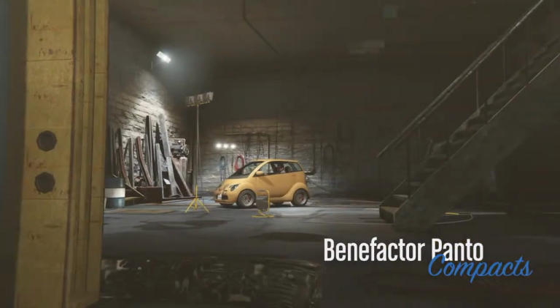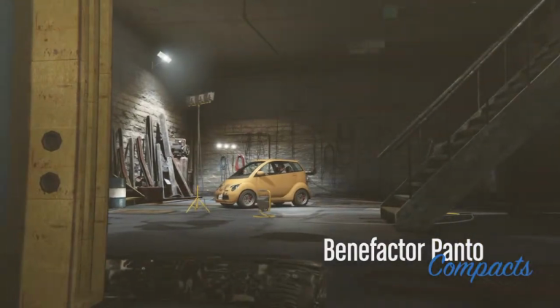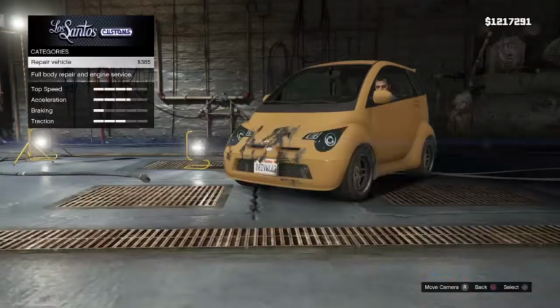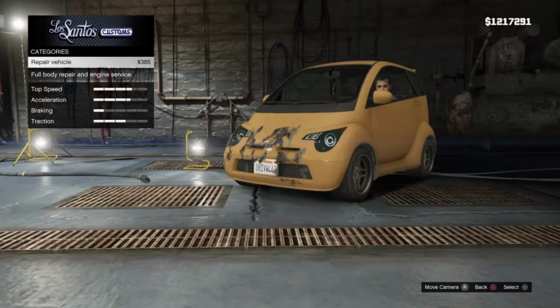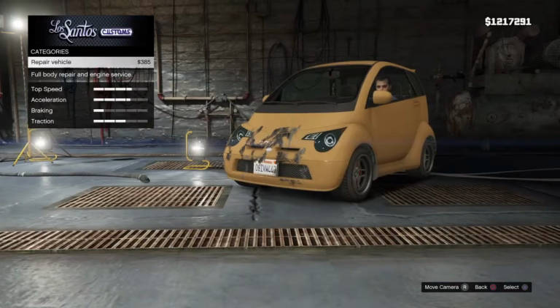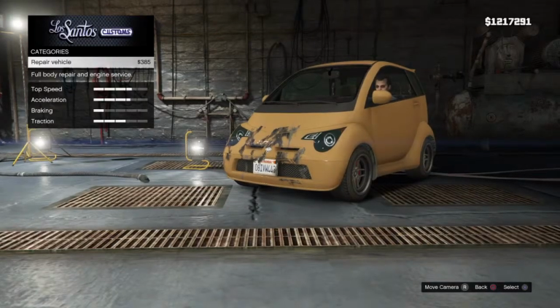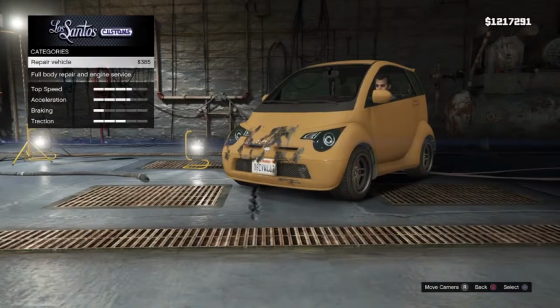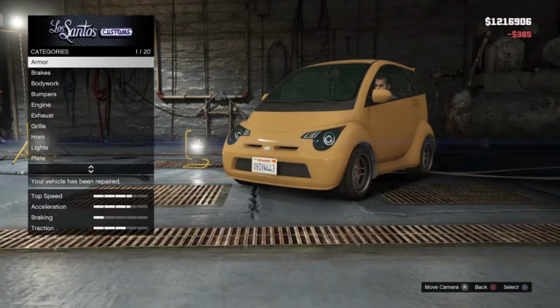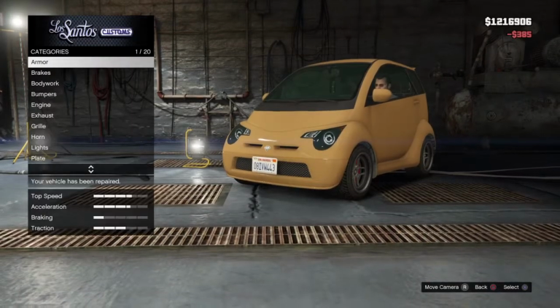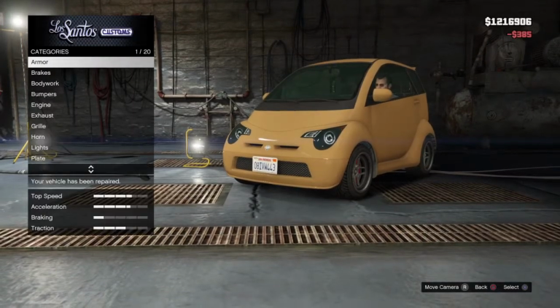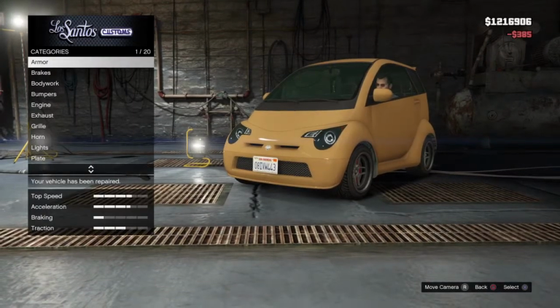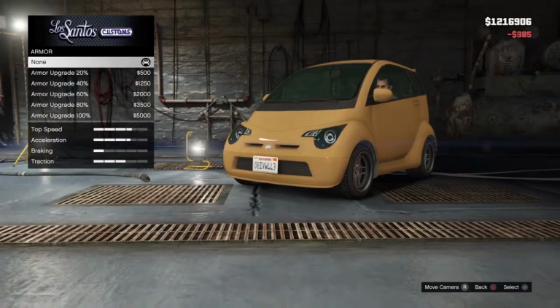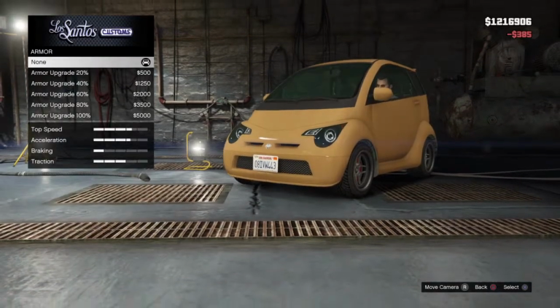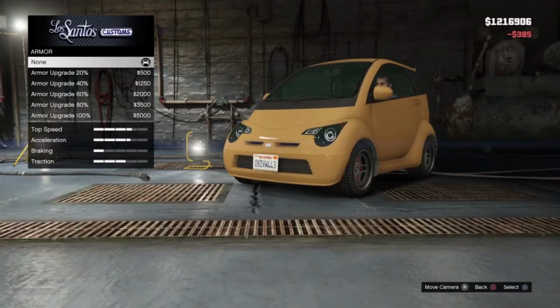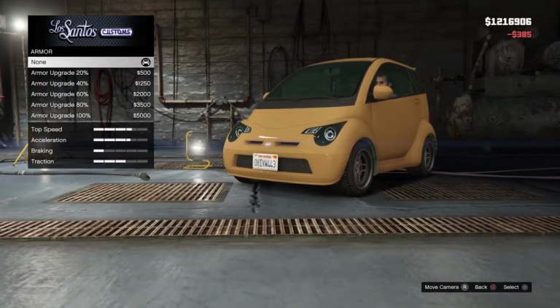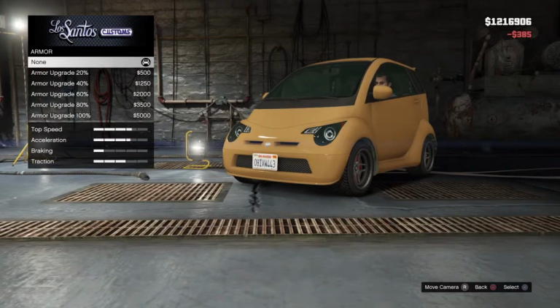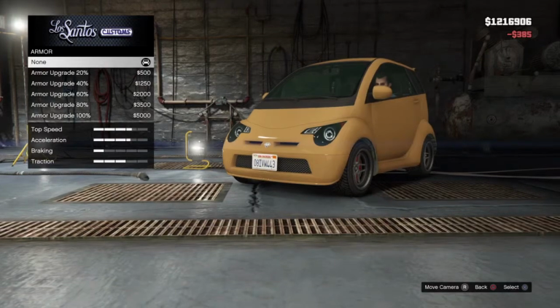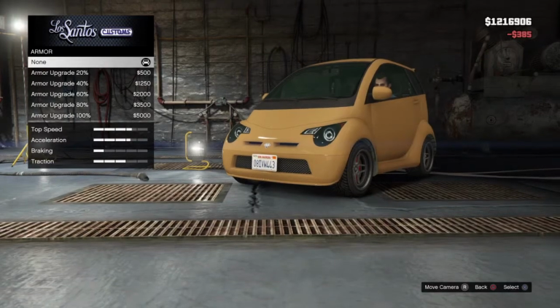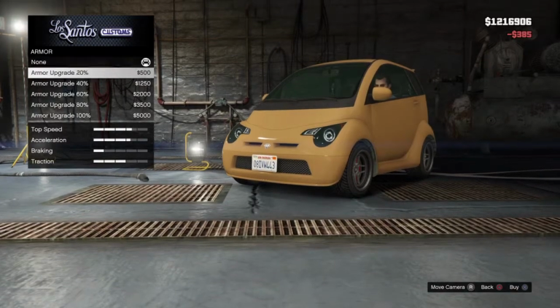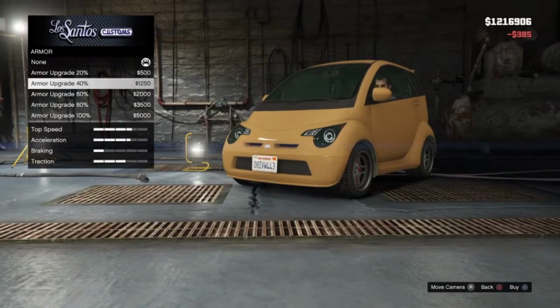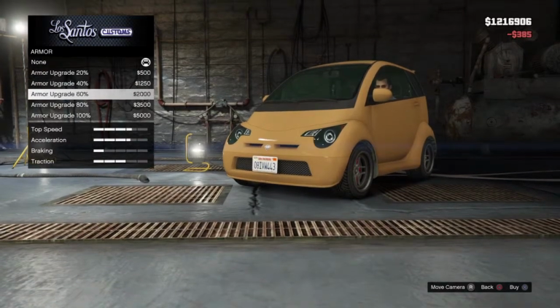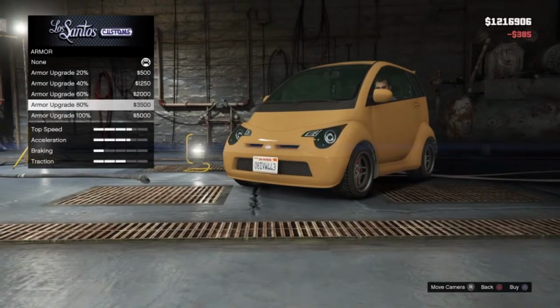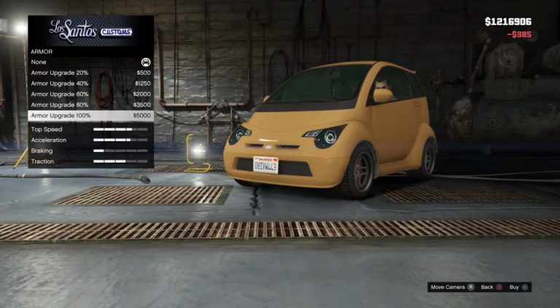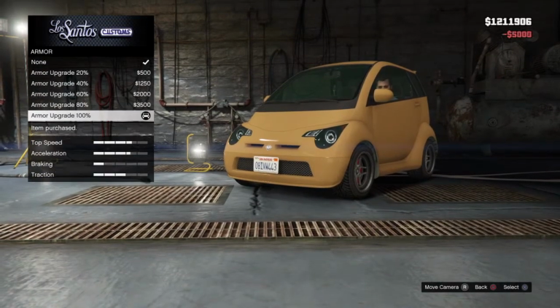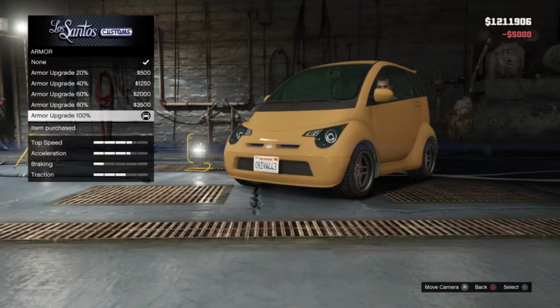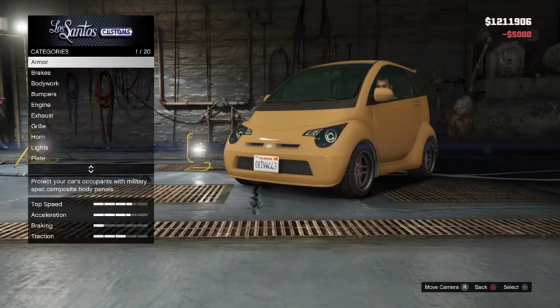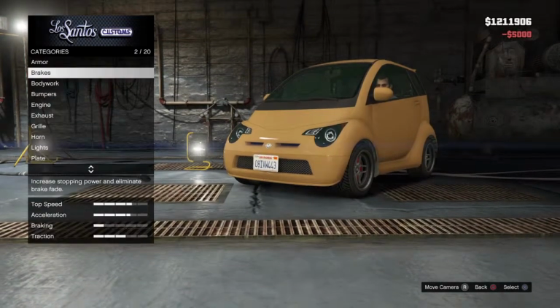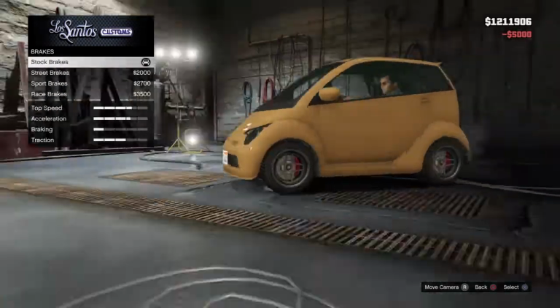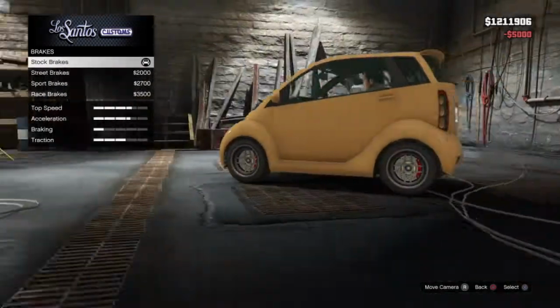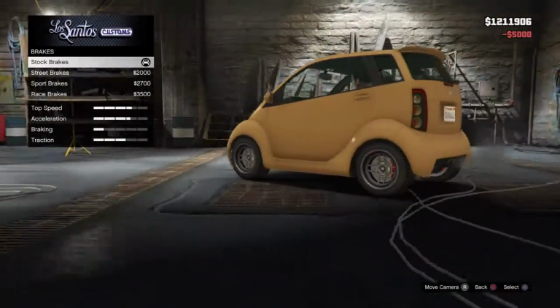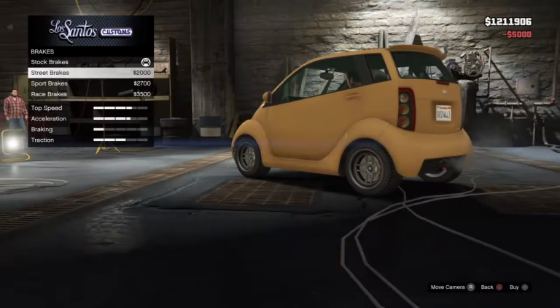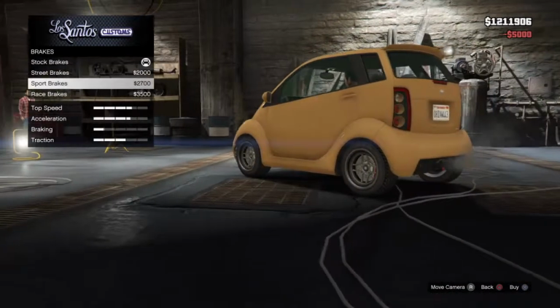It's pretty damaged. Better than new armor. It'll be weird — a smart car with armor — but whatever.